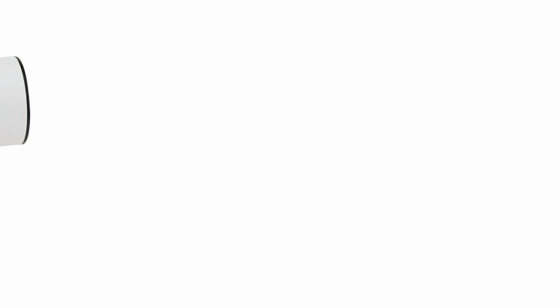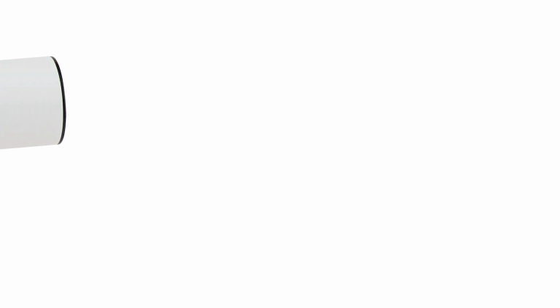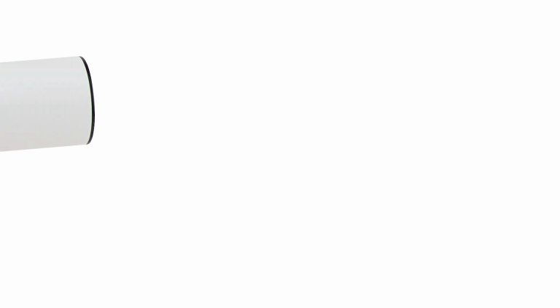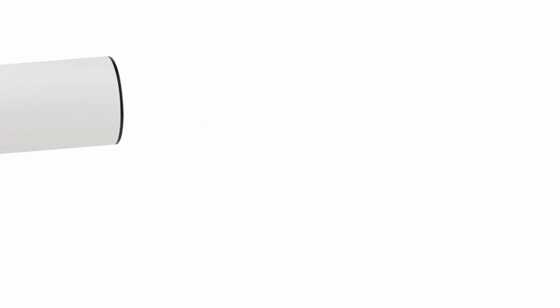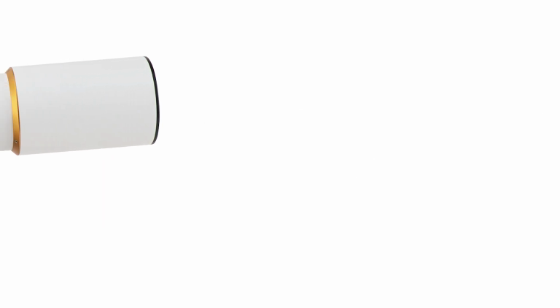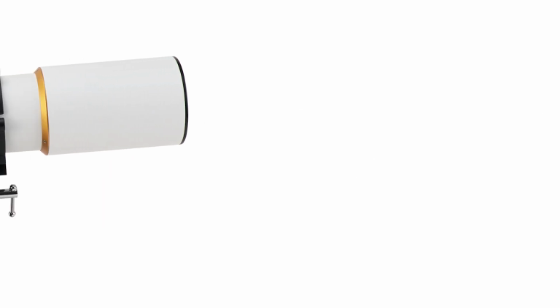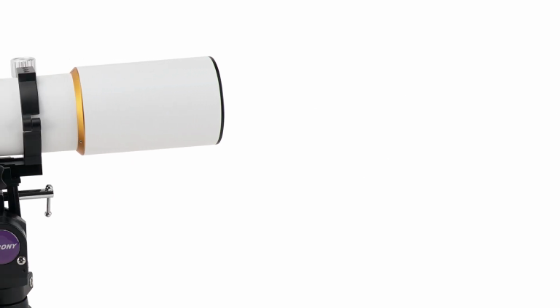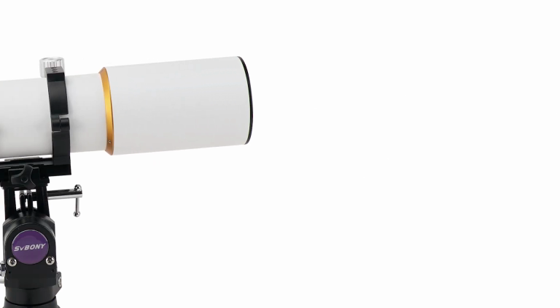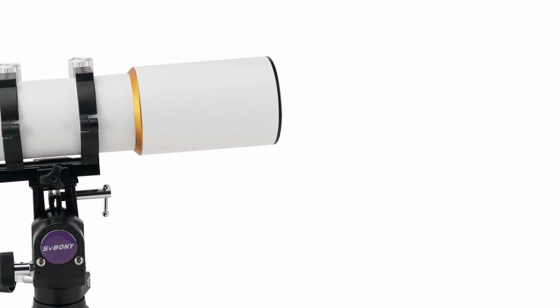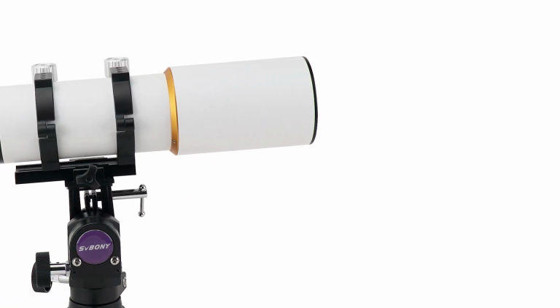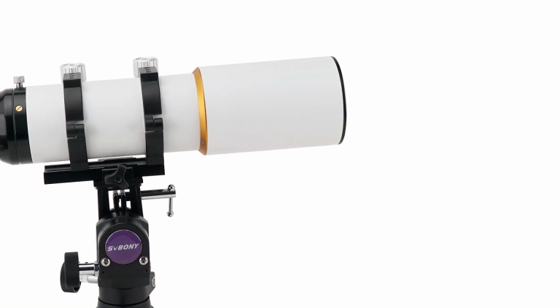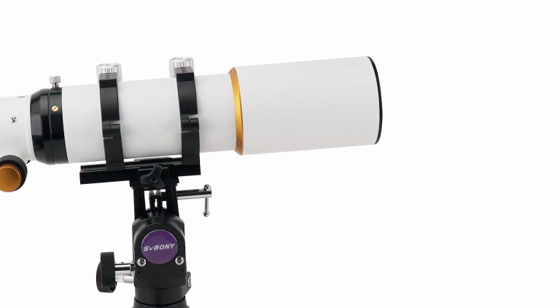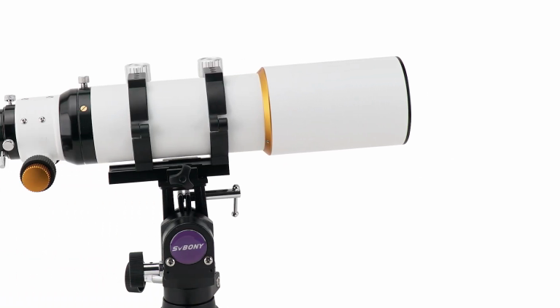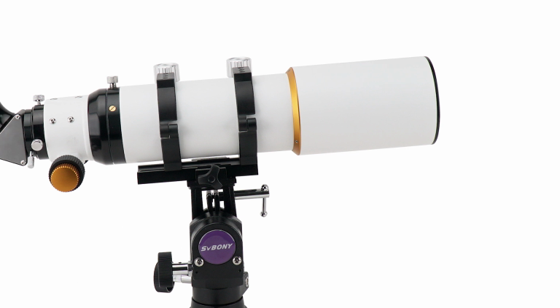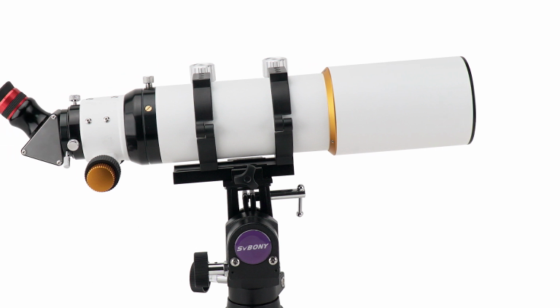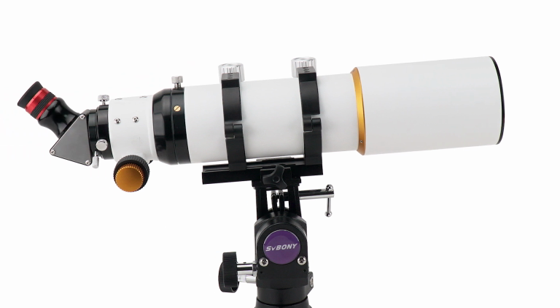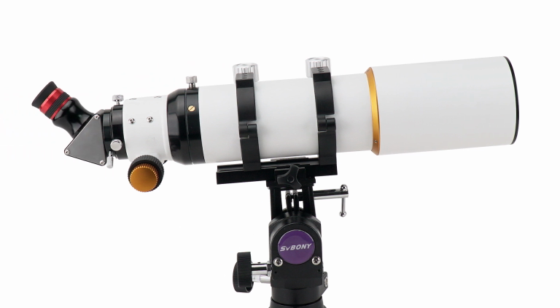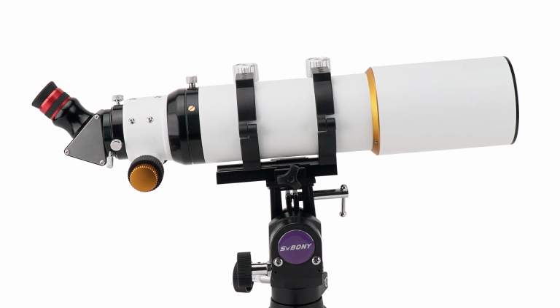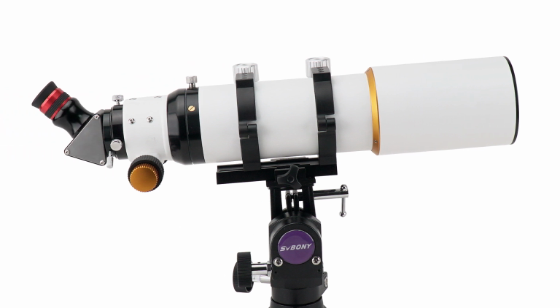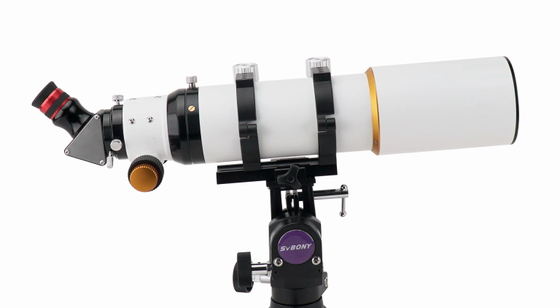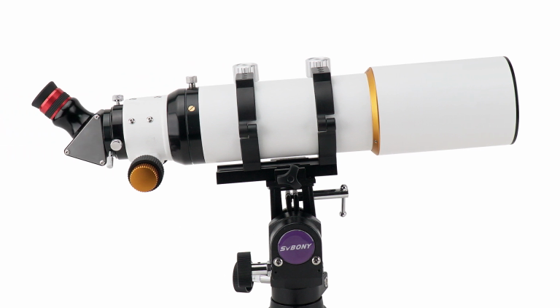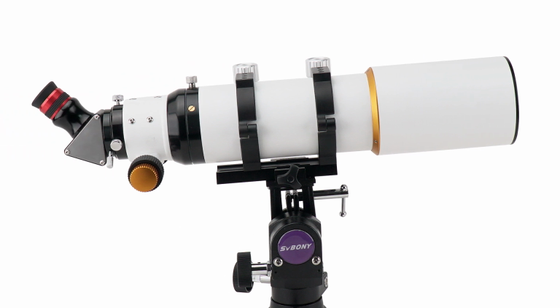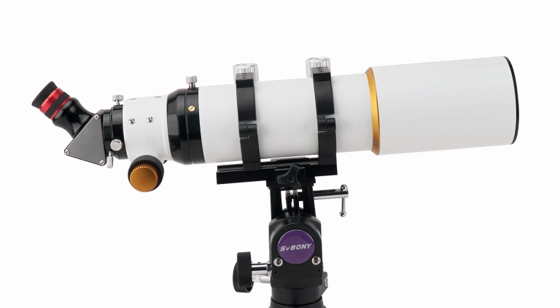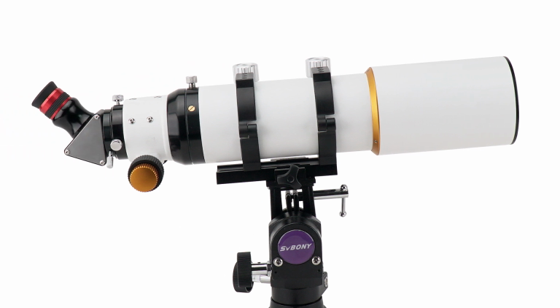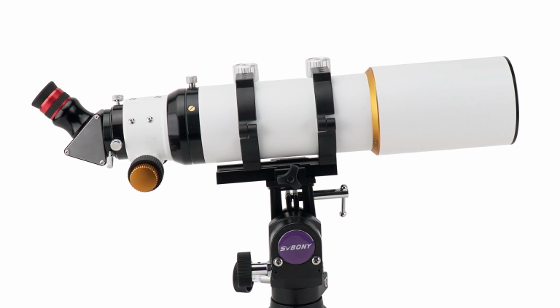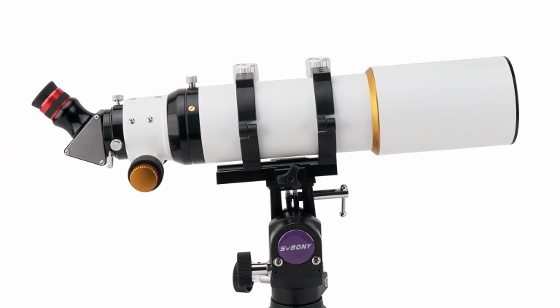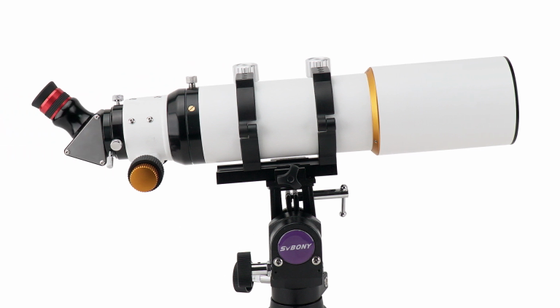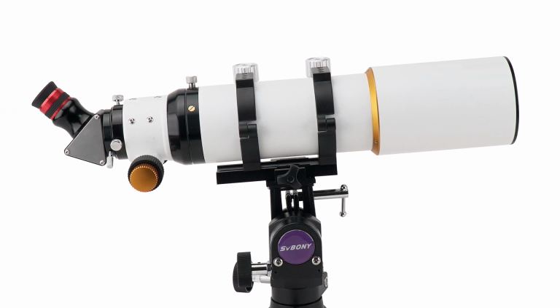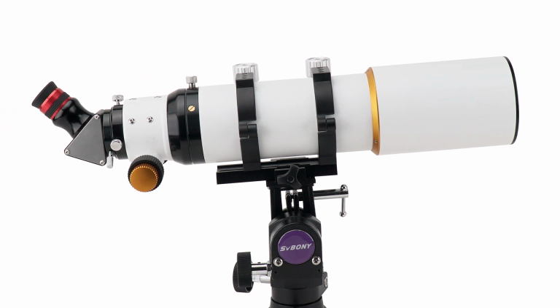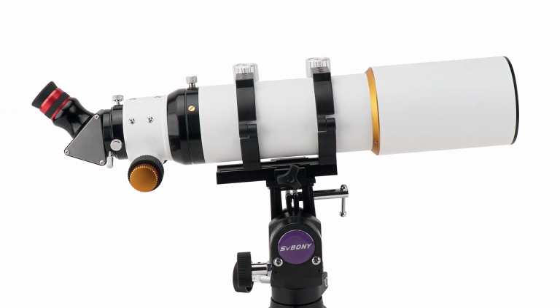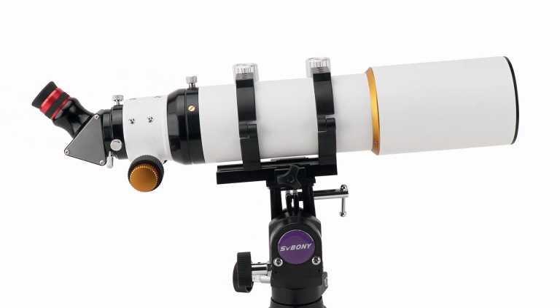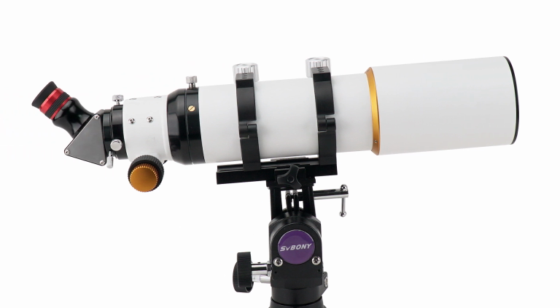Compatible mount: the SV503 ED telescope works with the SV134 mount.